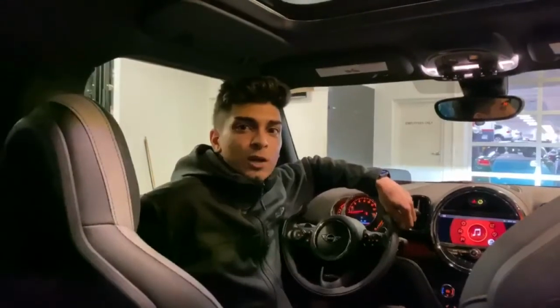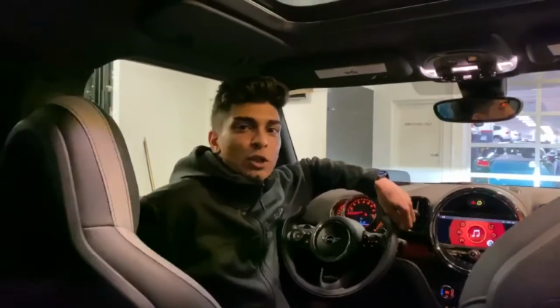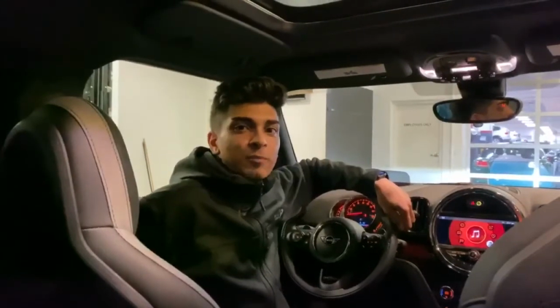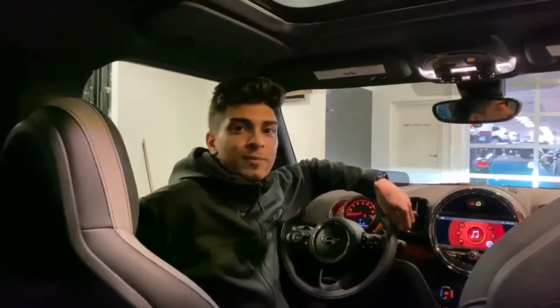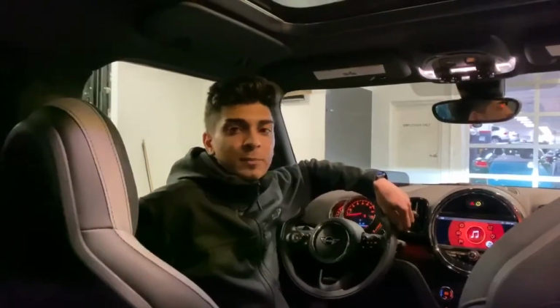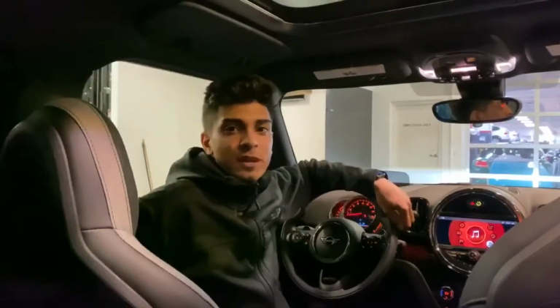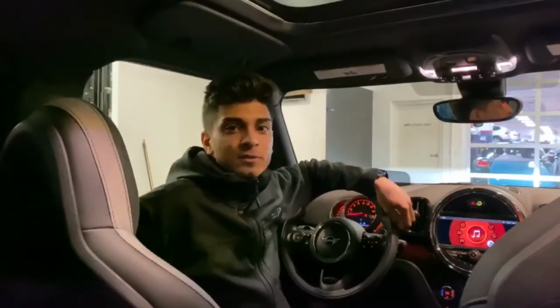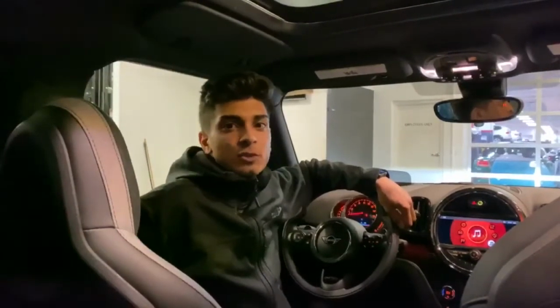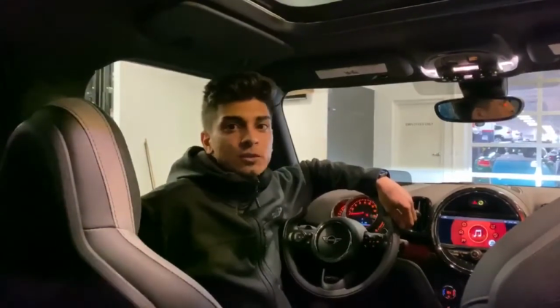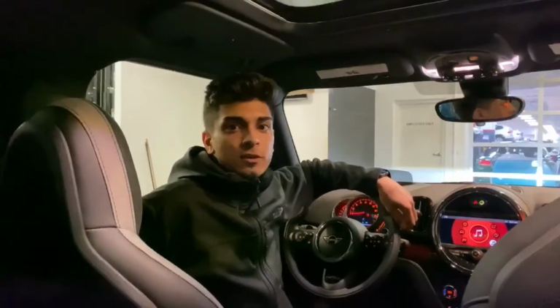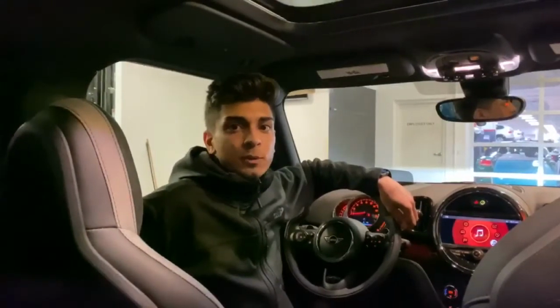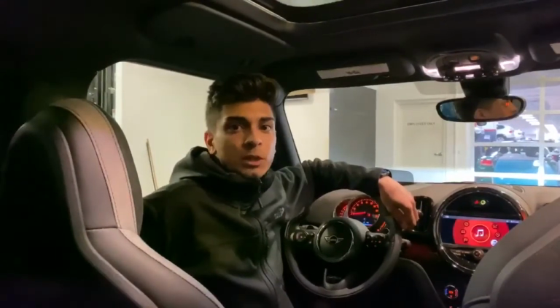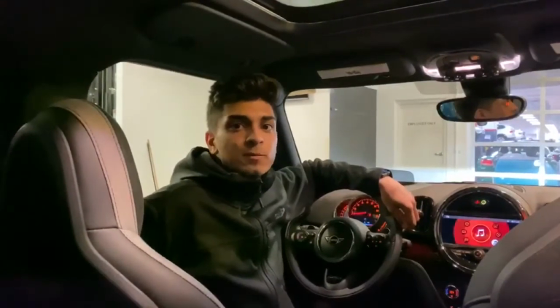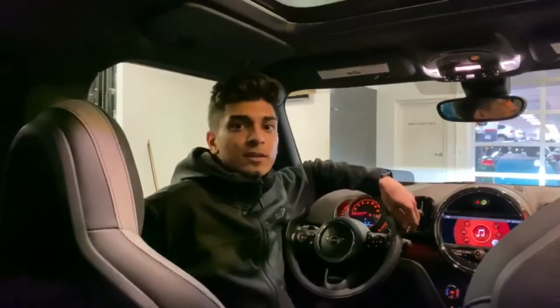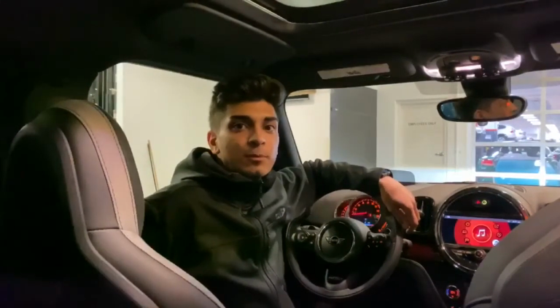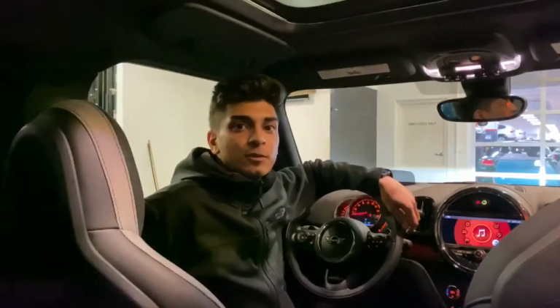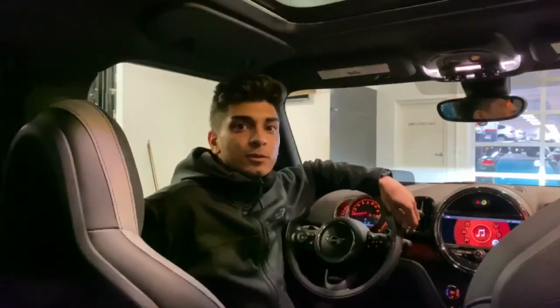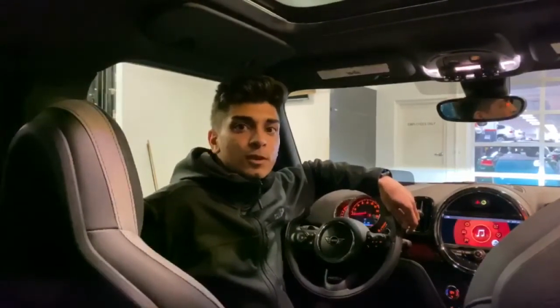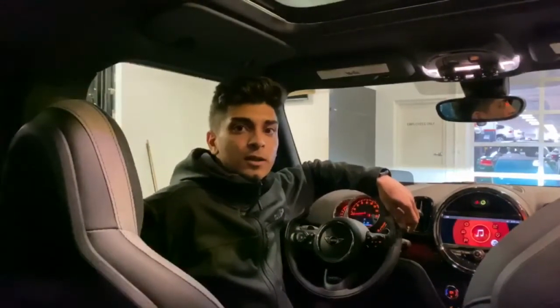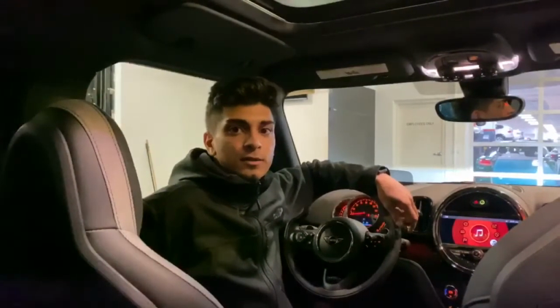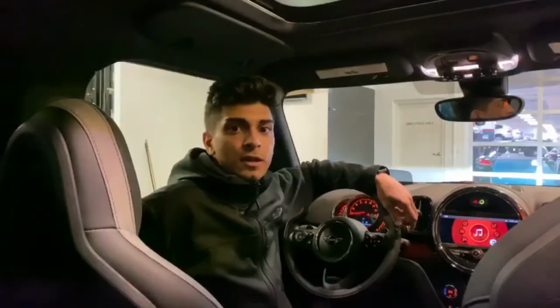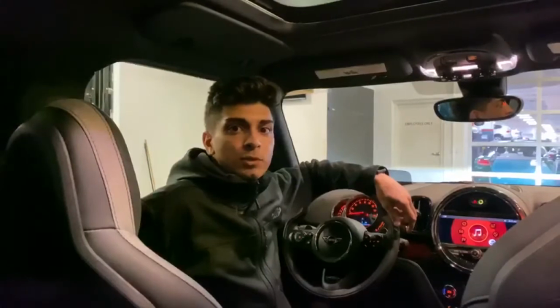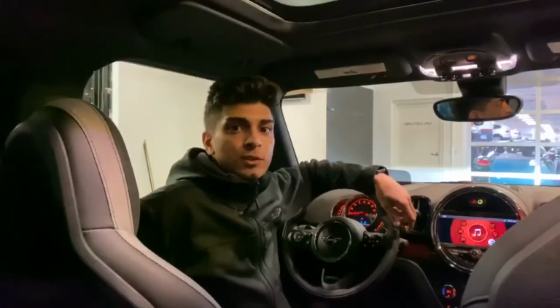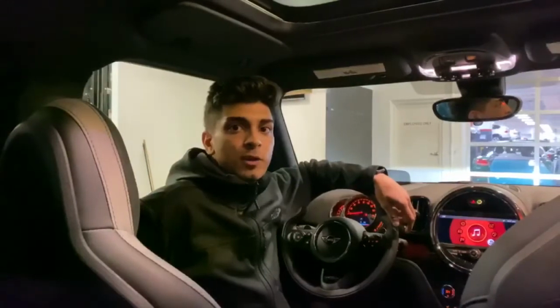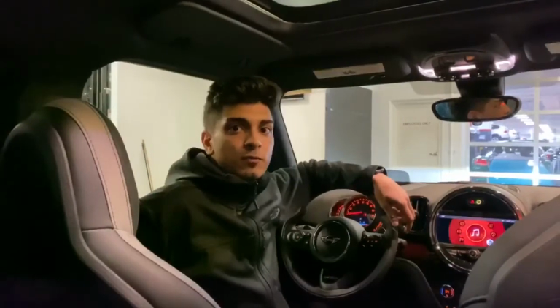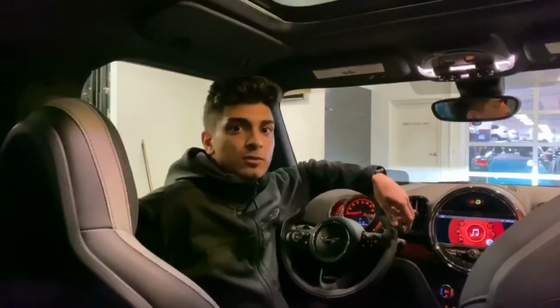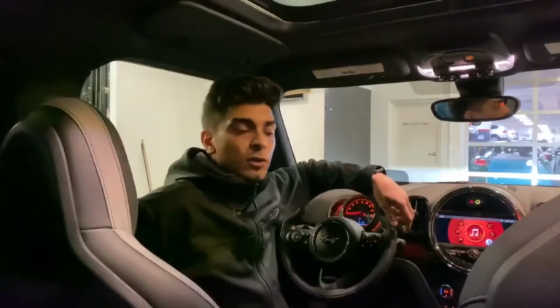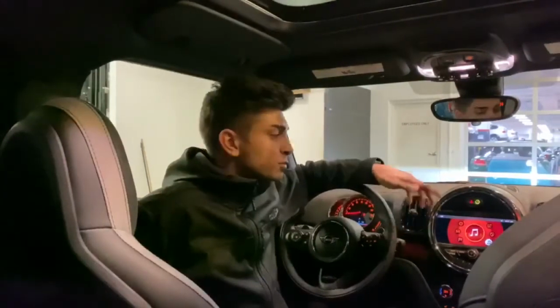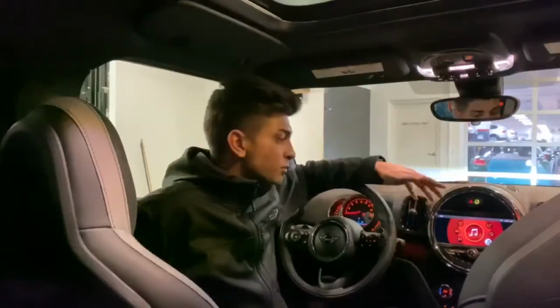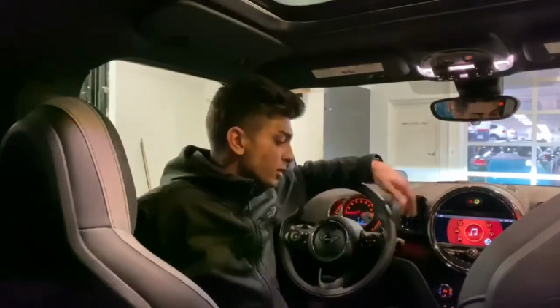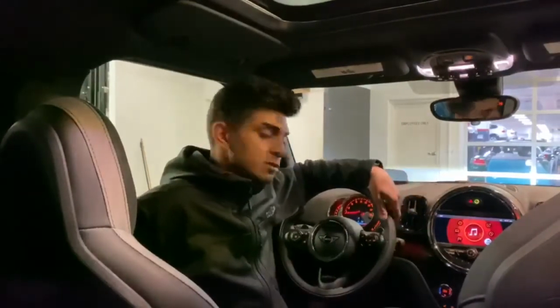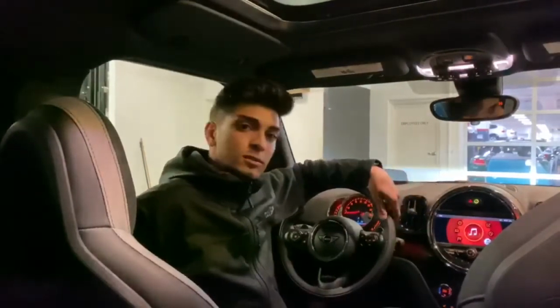Hello everybody, my name is Alex and I'm the Genius here at Bill Jacobs Mini in Naperville, Illinois. Today I'm going to show you how to pair your phone using the car's Bluetooth audio system.